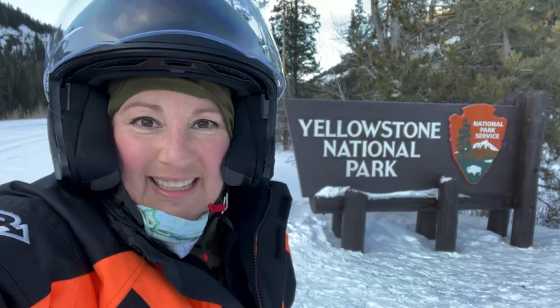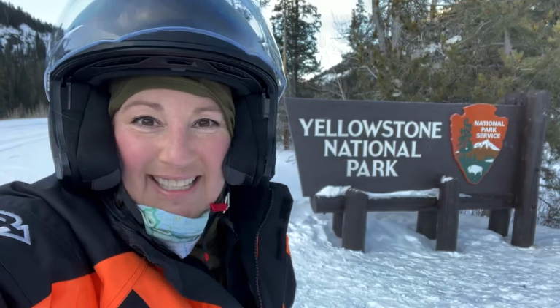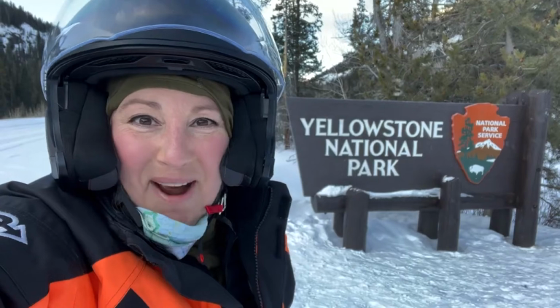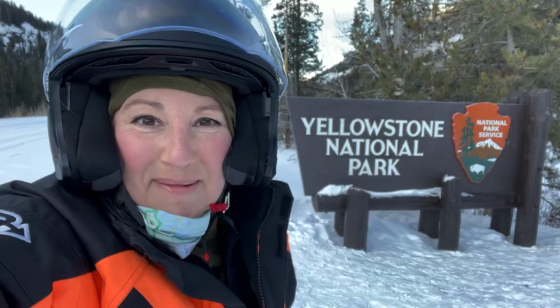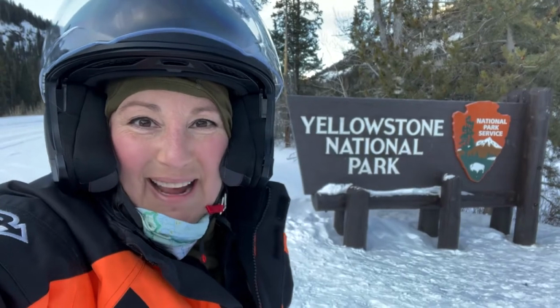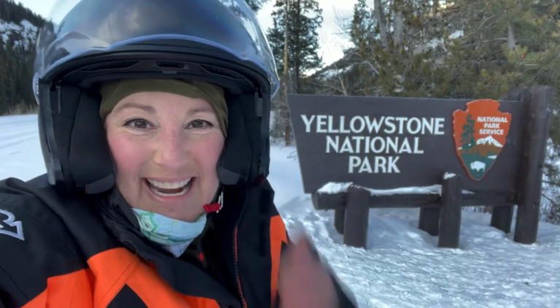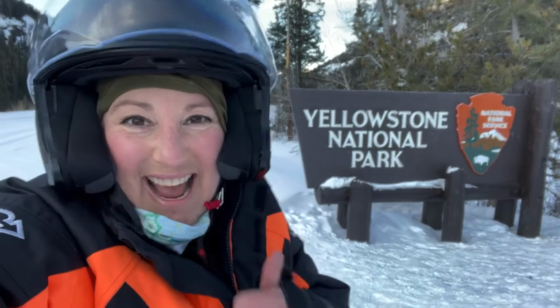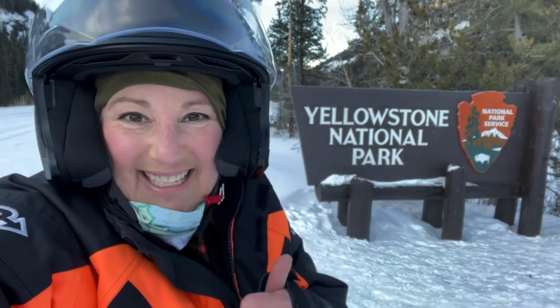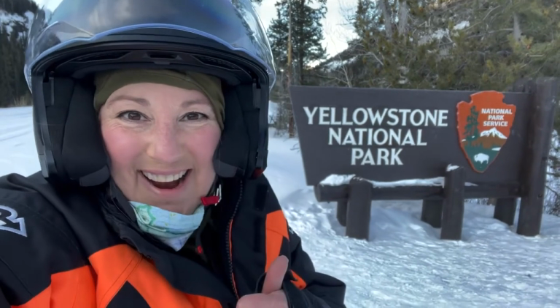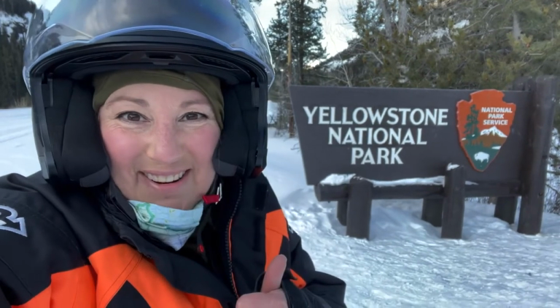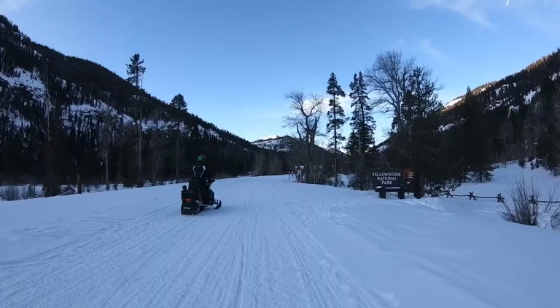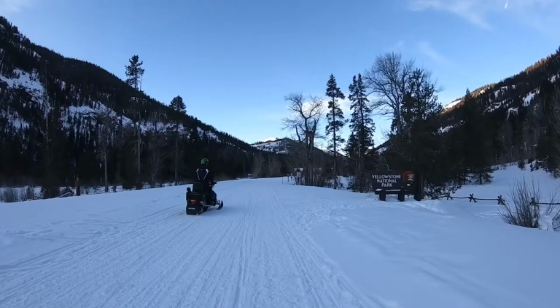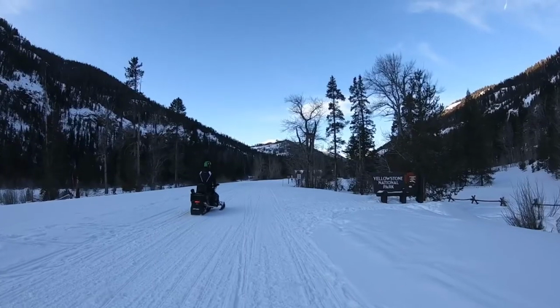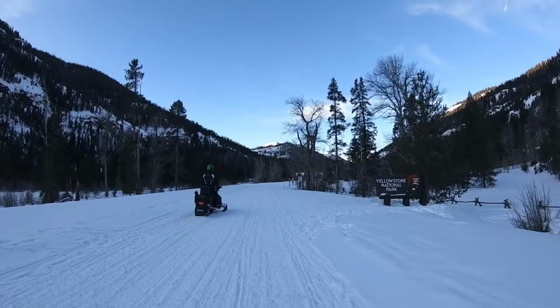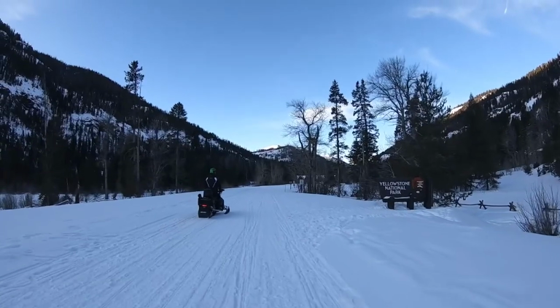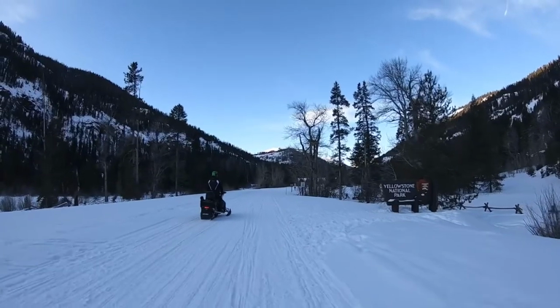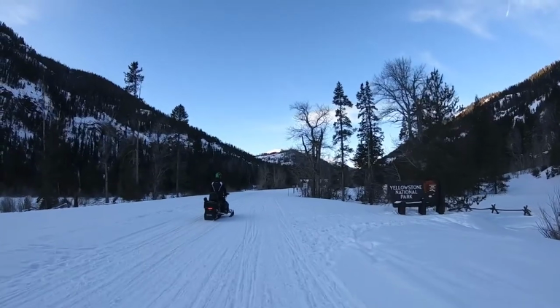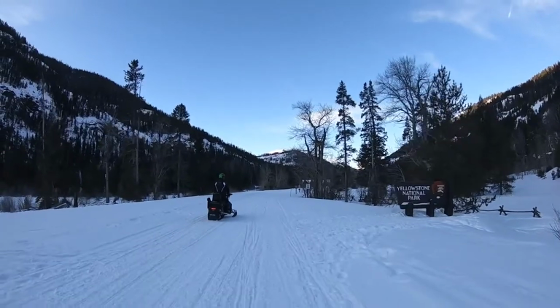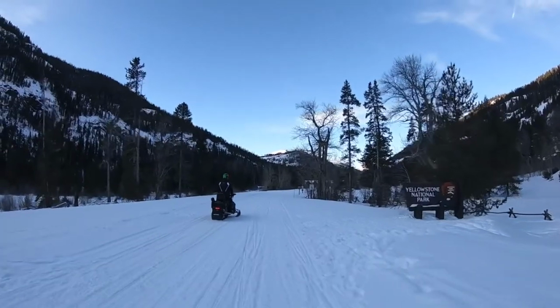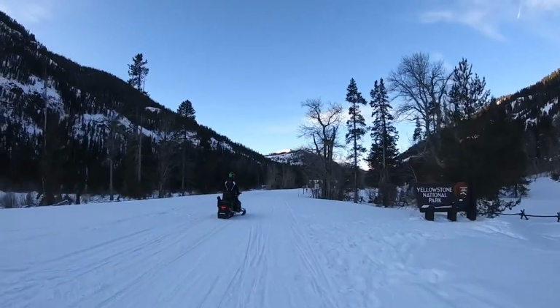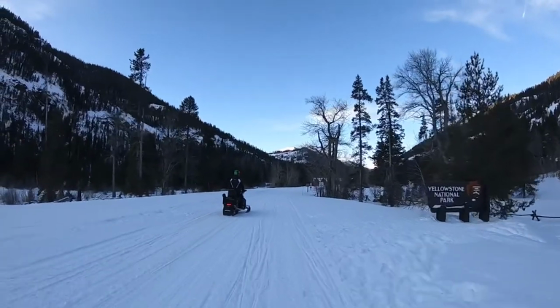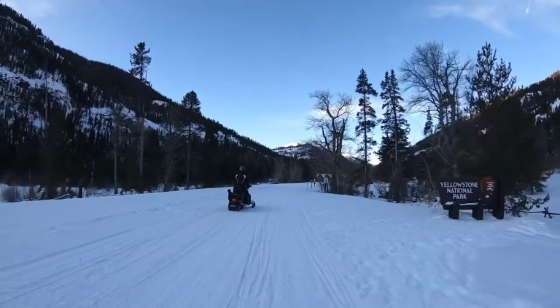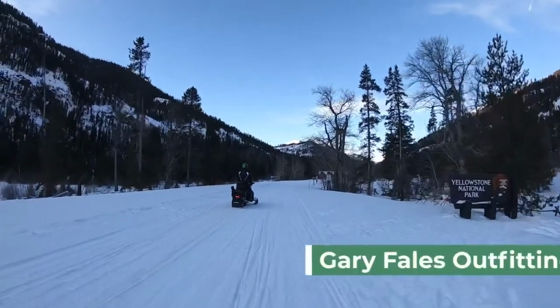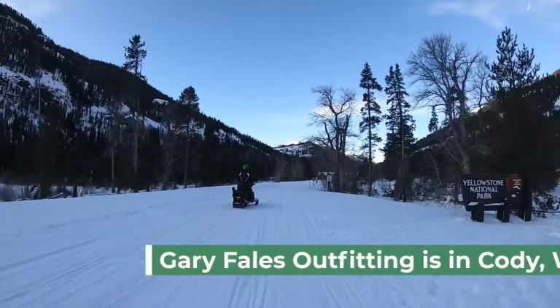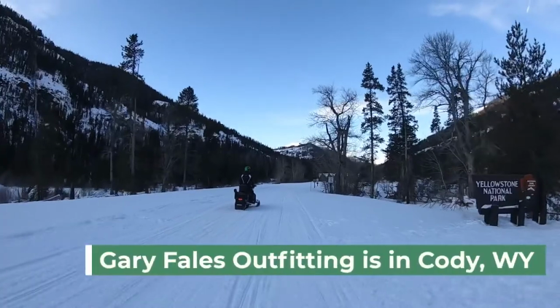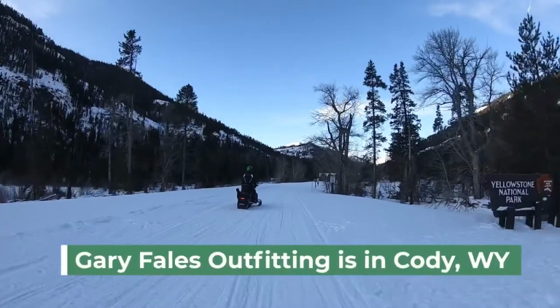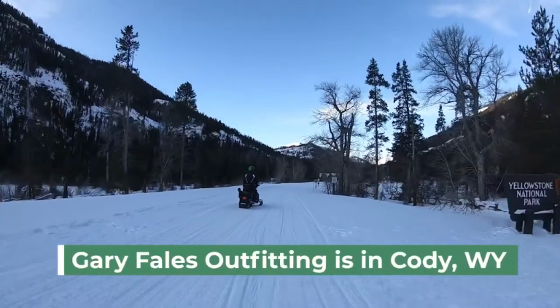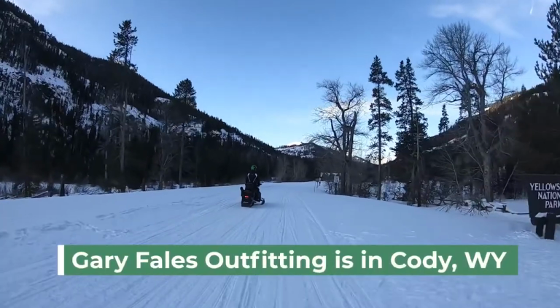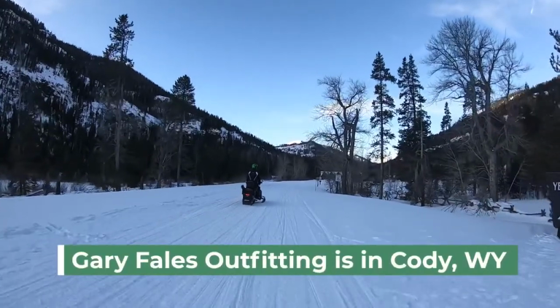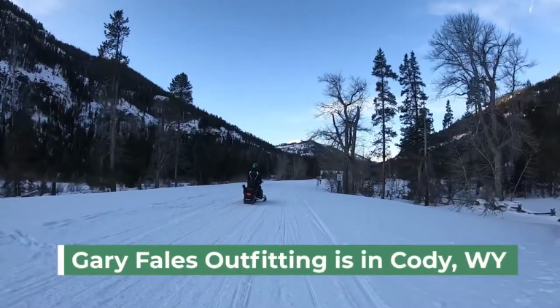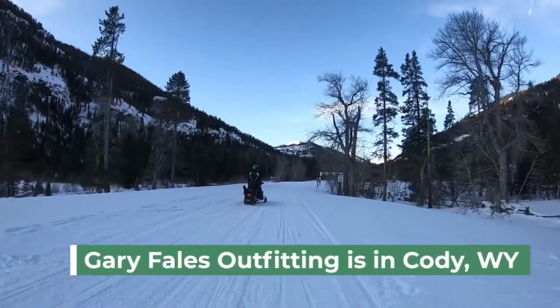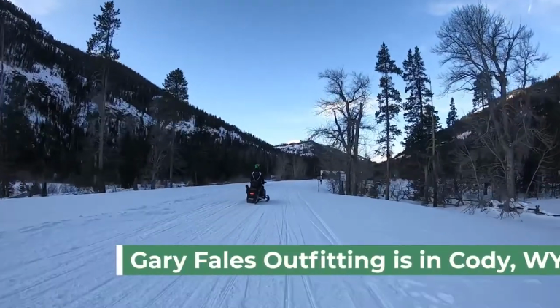Let's snowmobile into Yellowstone! From Yellowstone's east entrance, I follow my guide Dean with Gary Fayol's Outfitting and Cody.